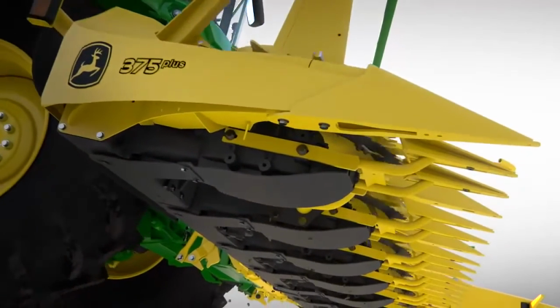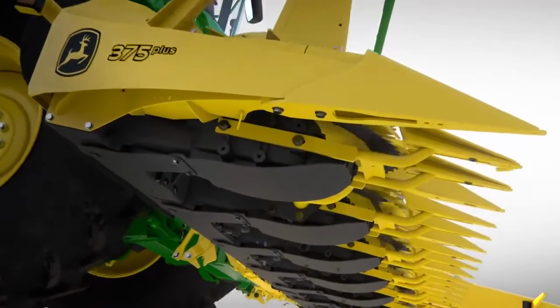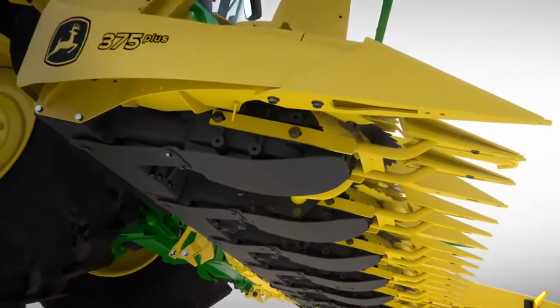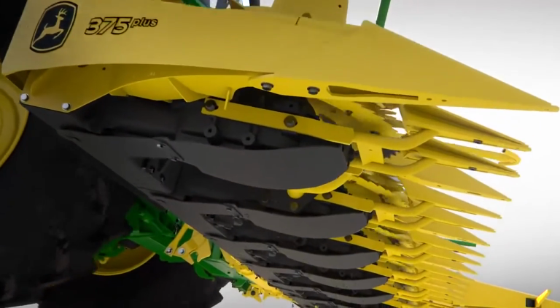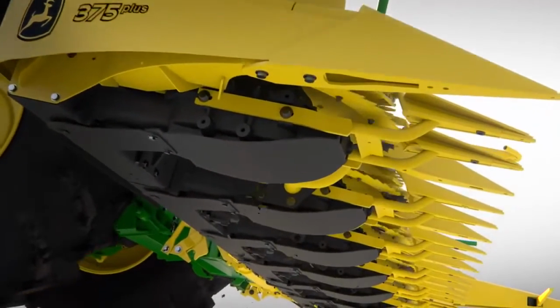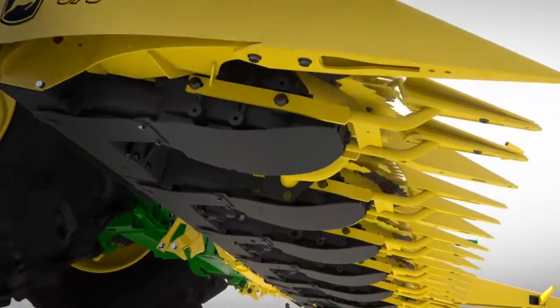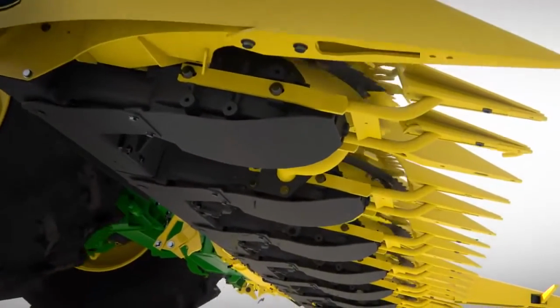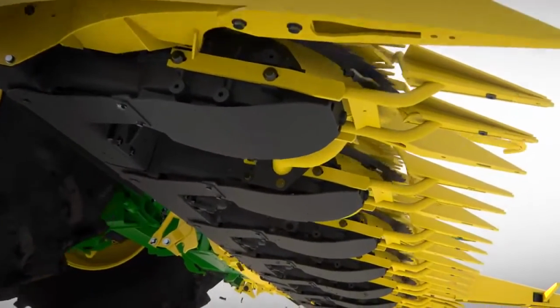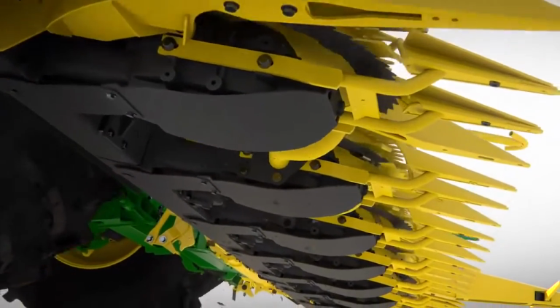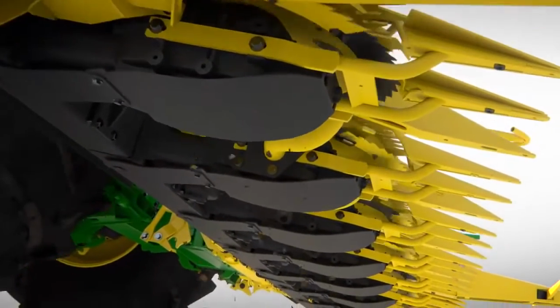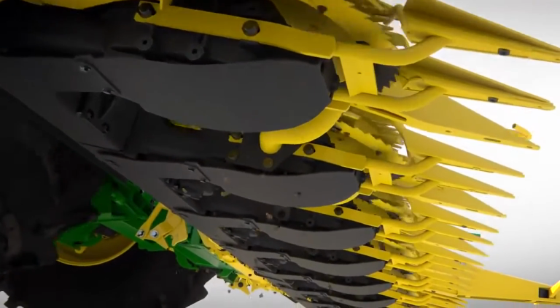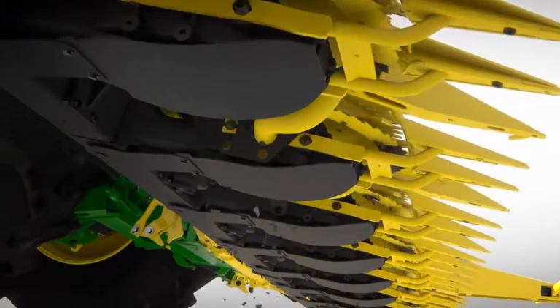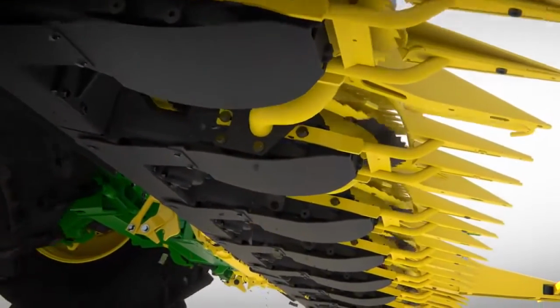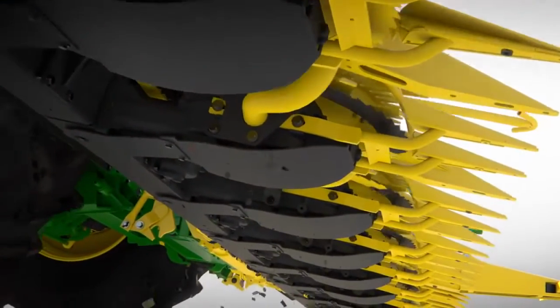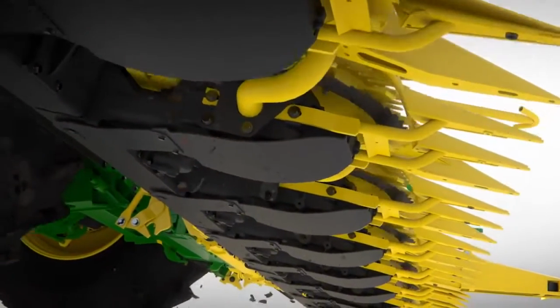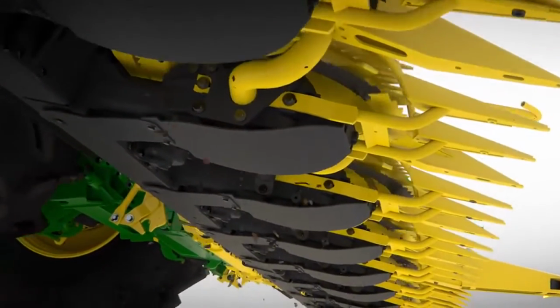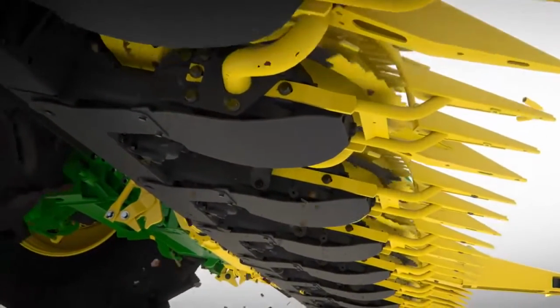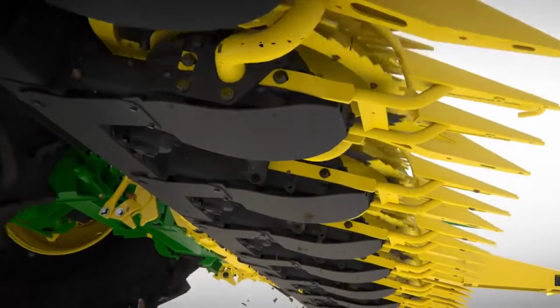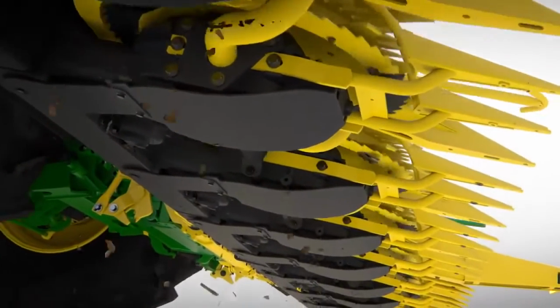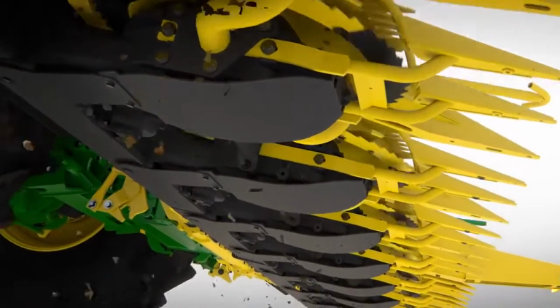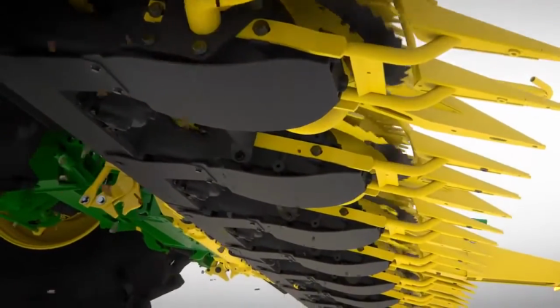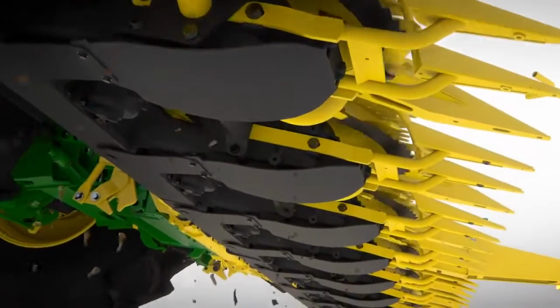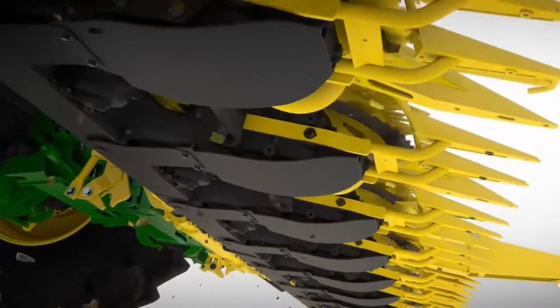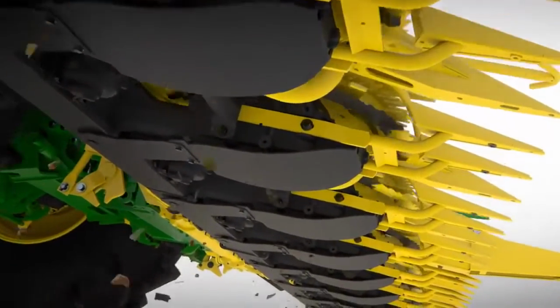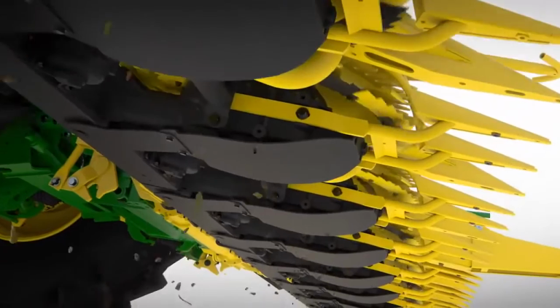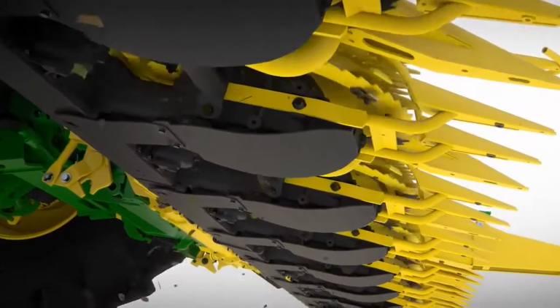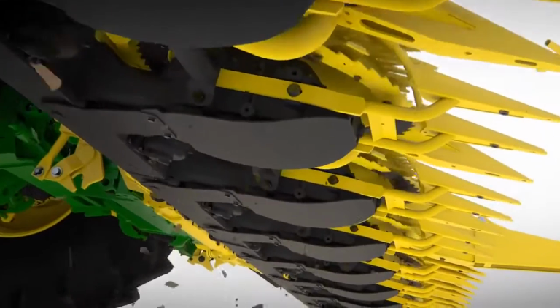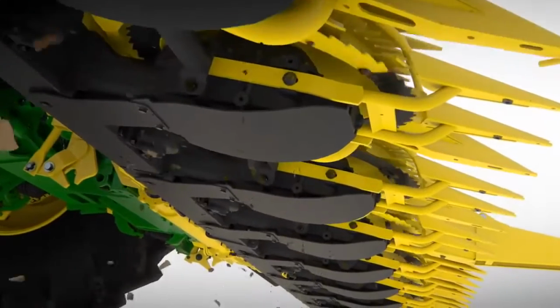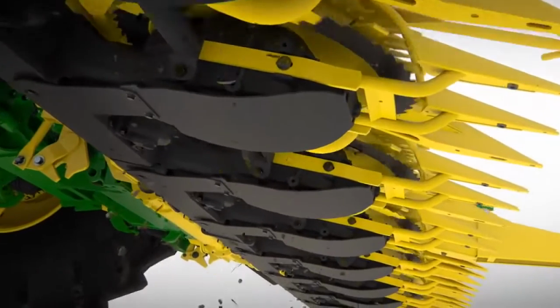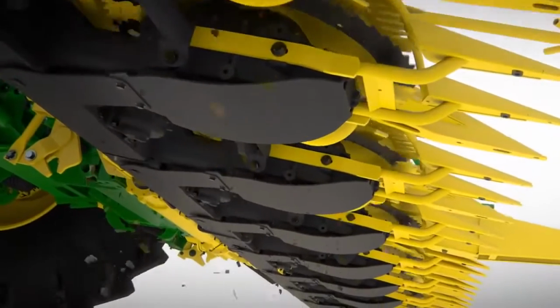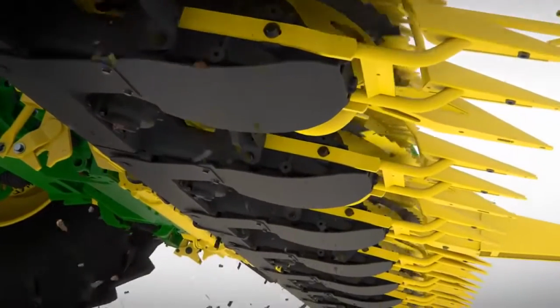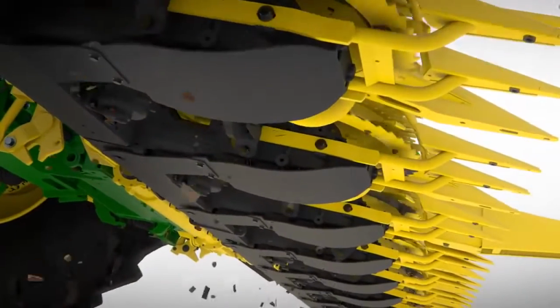The open design ensures the header is self-cleaning for cleaner silage and better reliability.